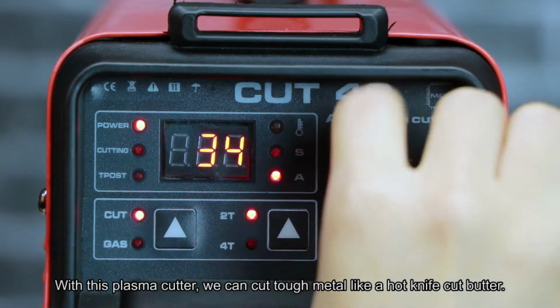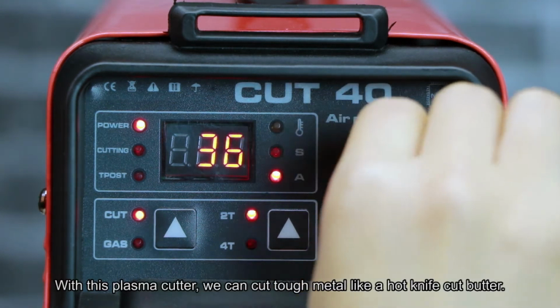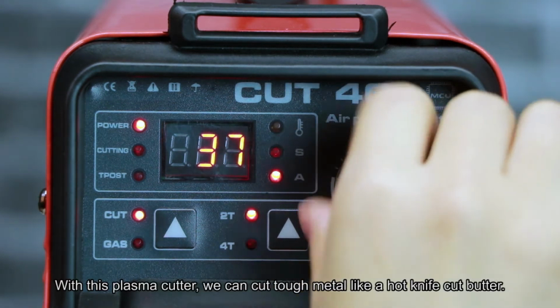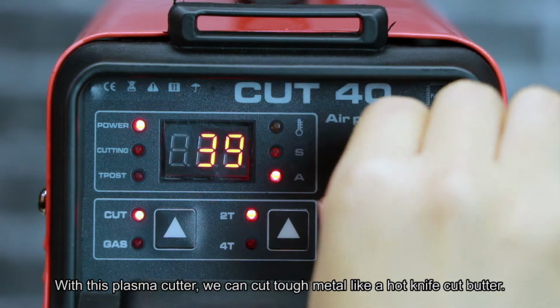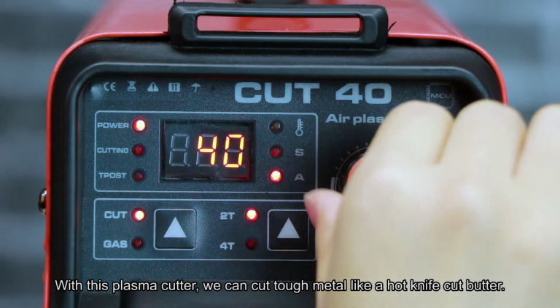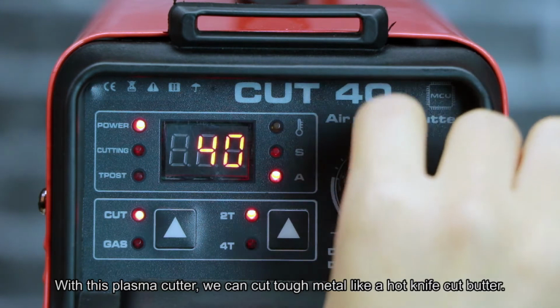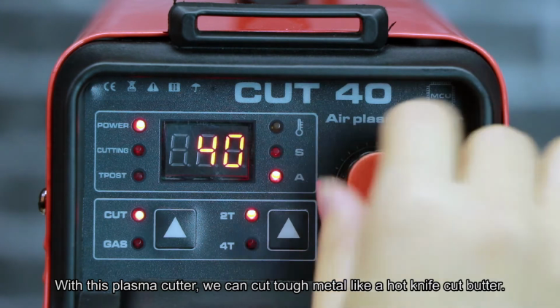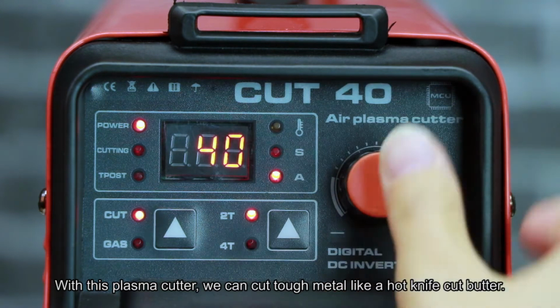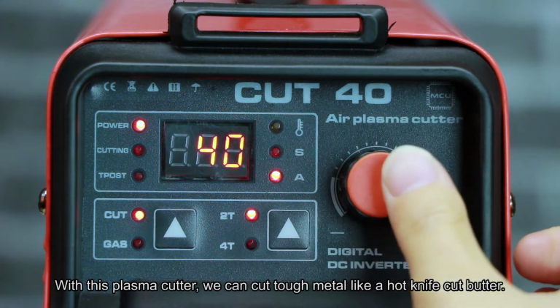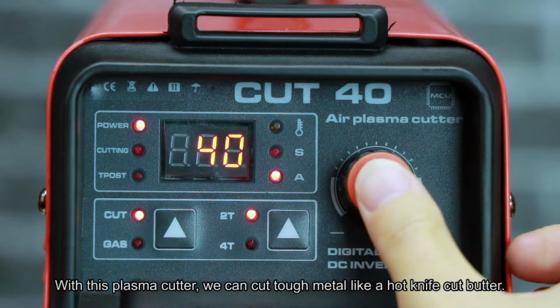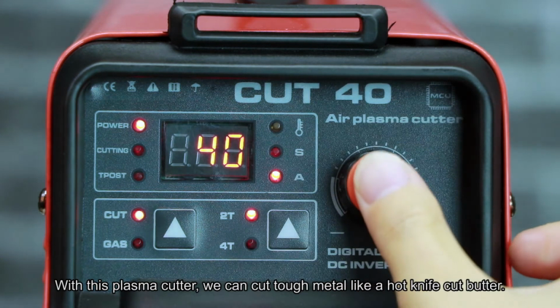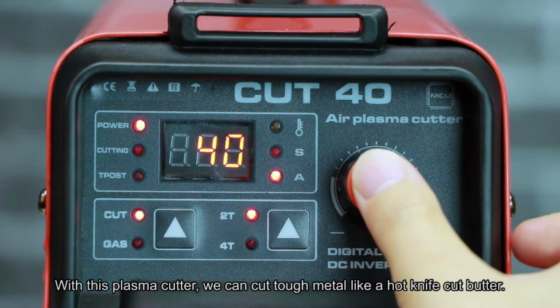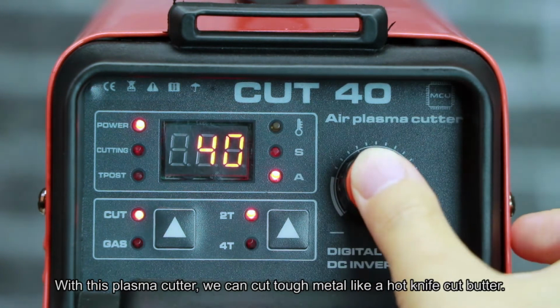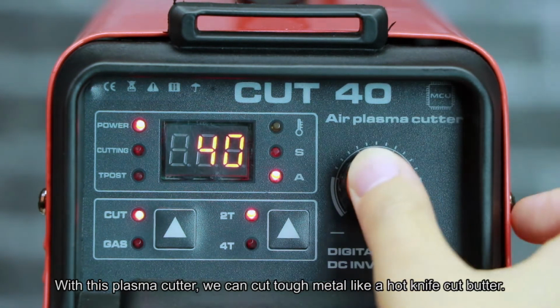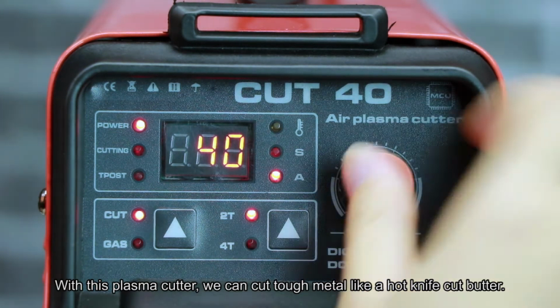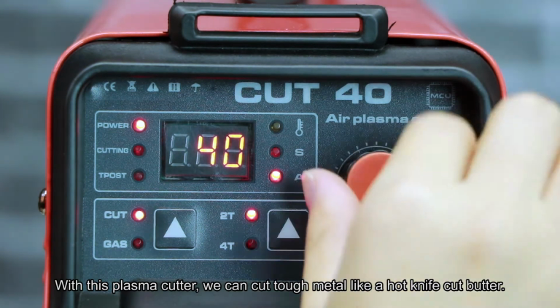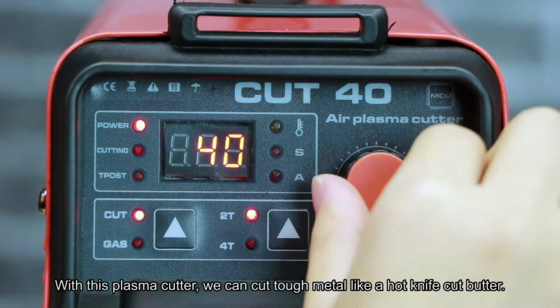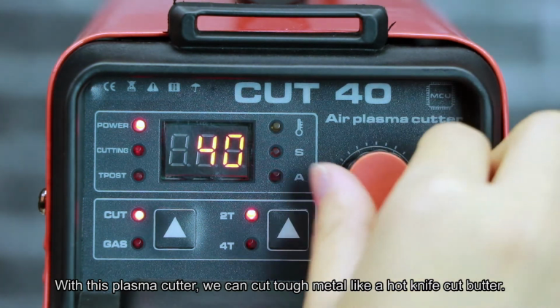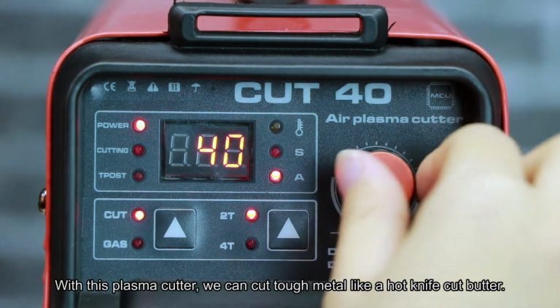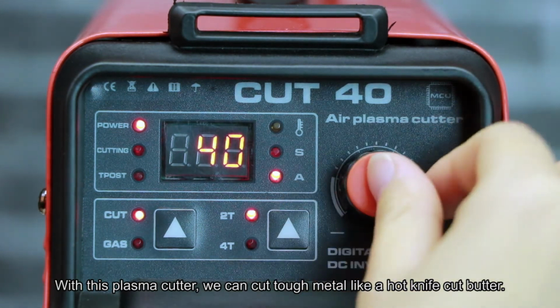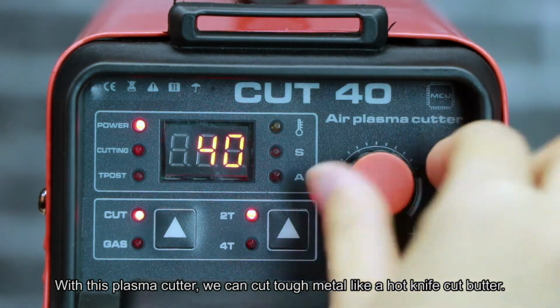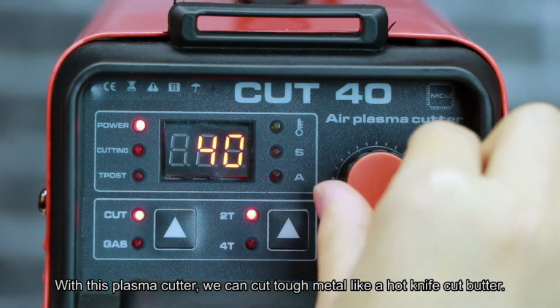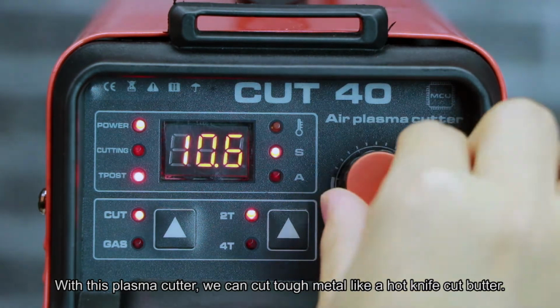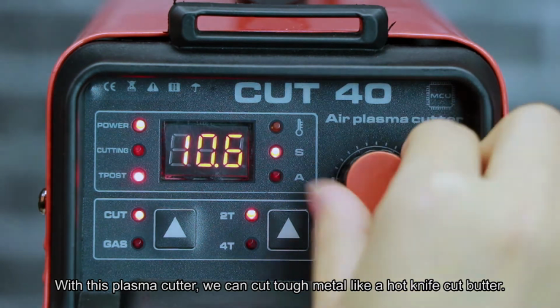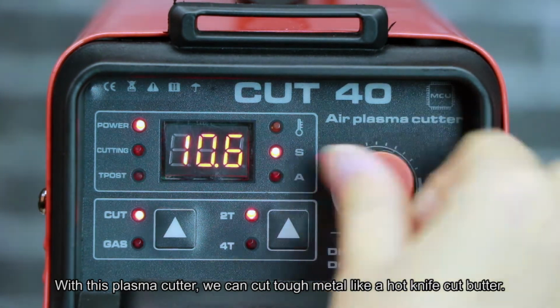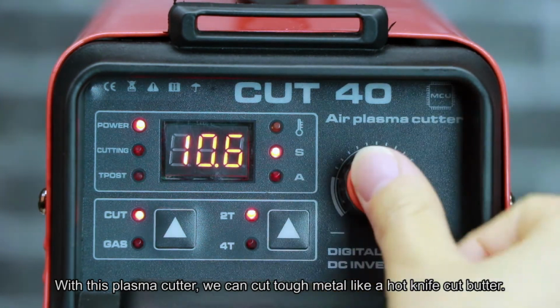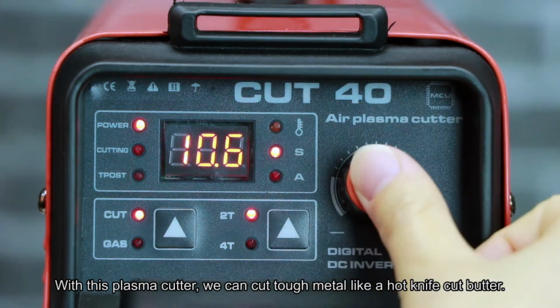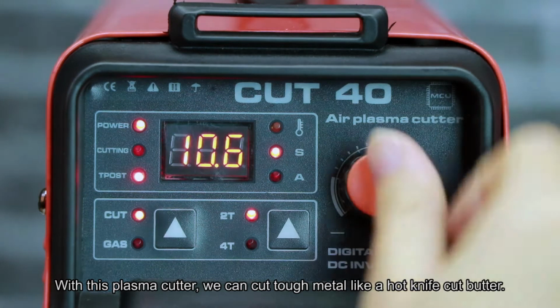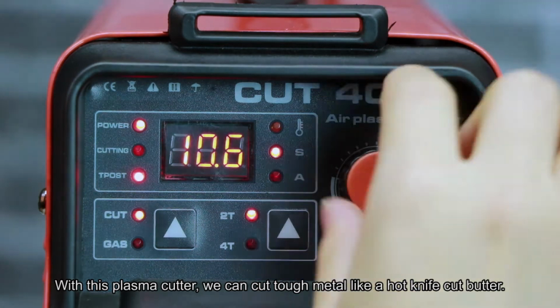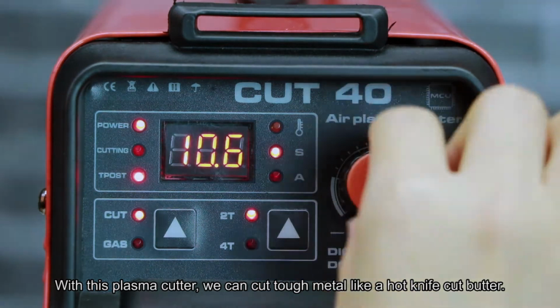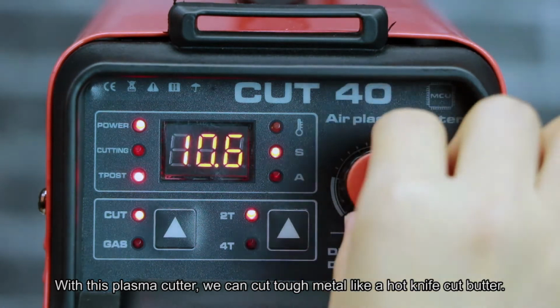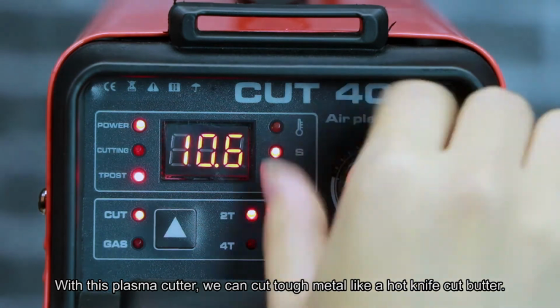With this plasma cutter, we can cut top metal like a hot knife cuts butter.